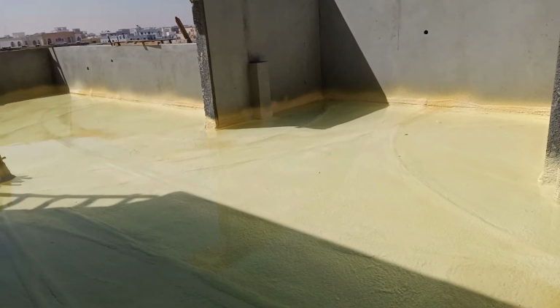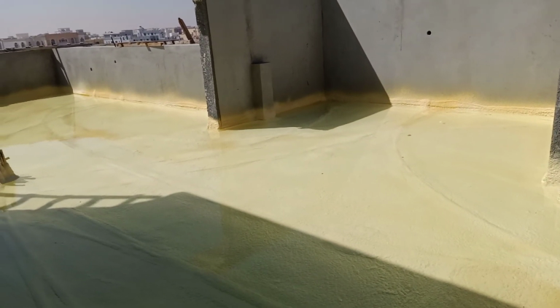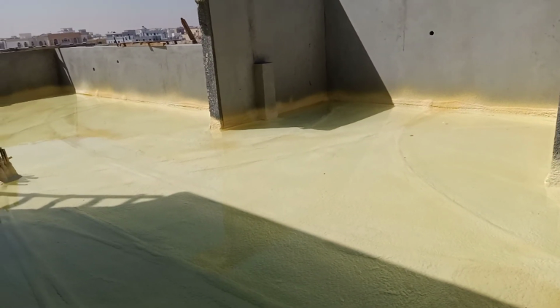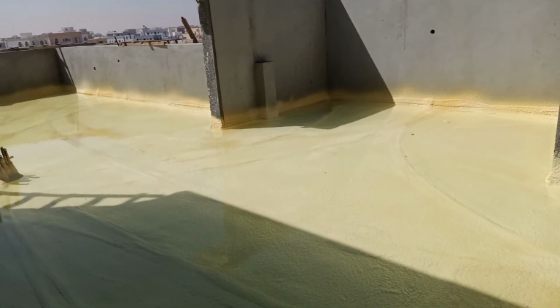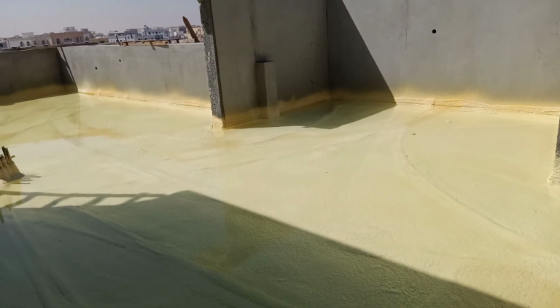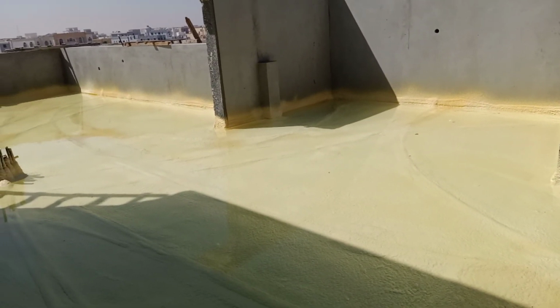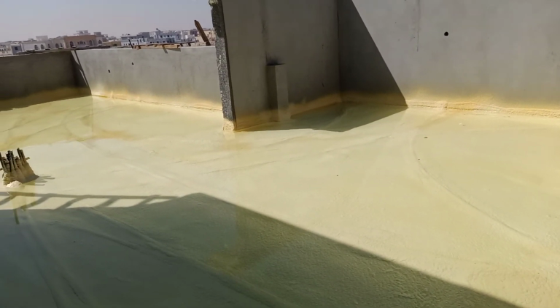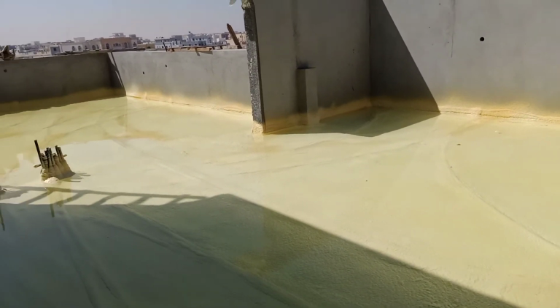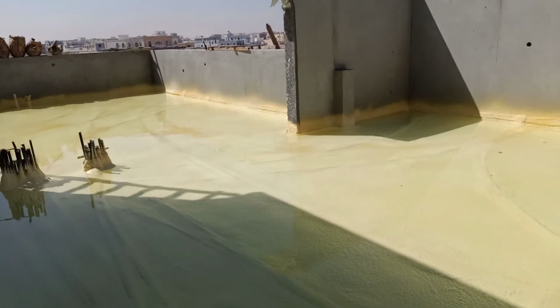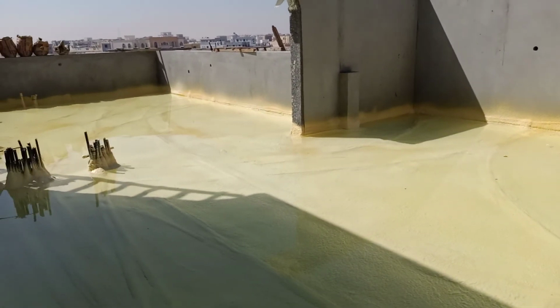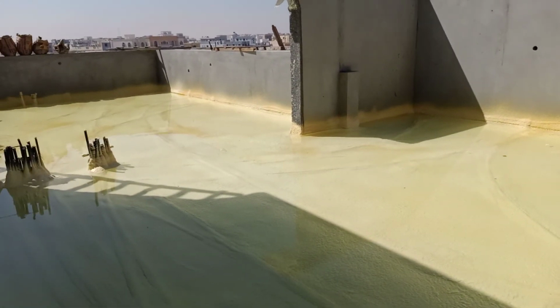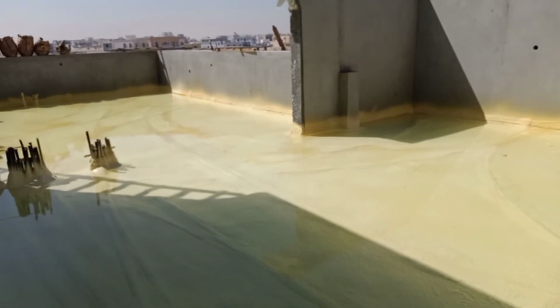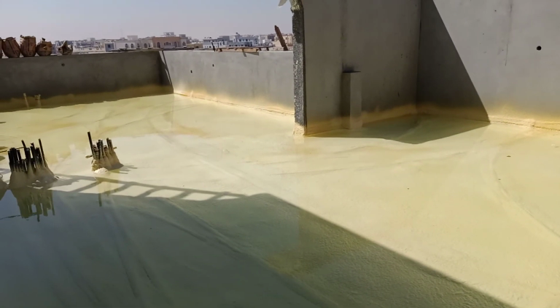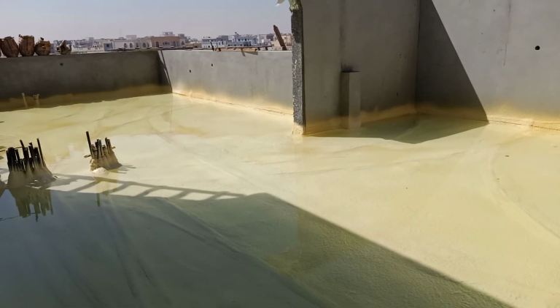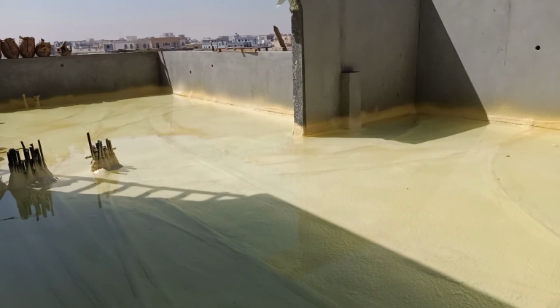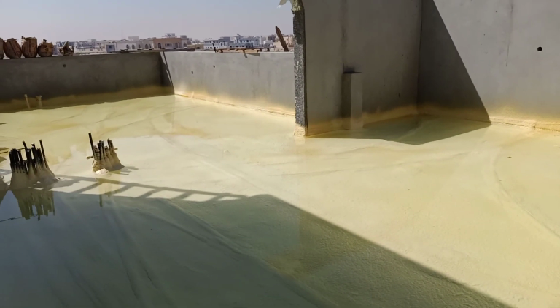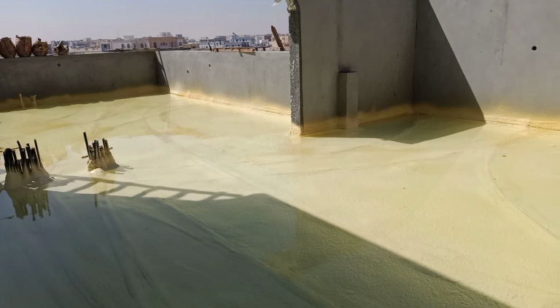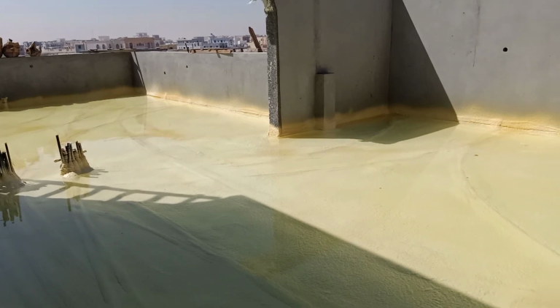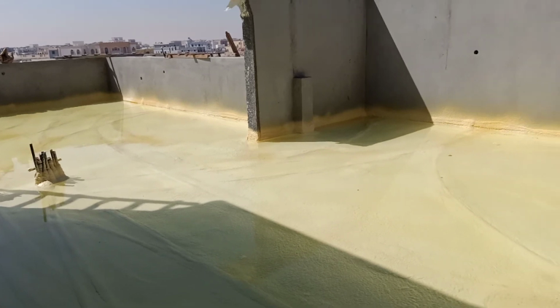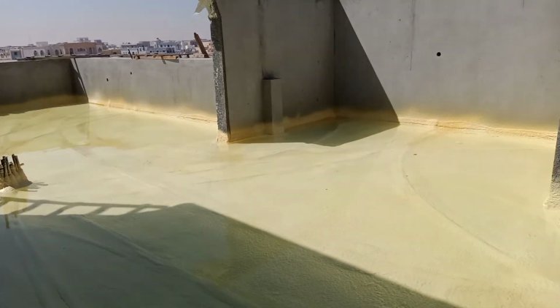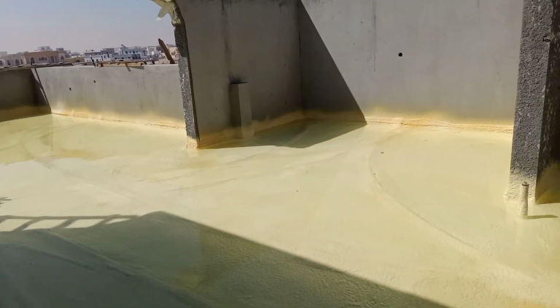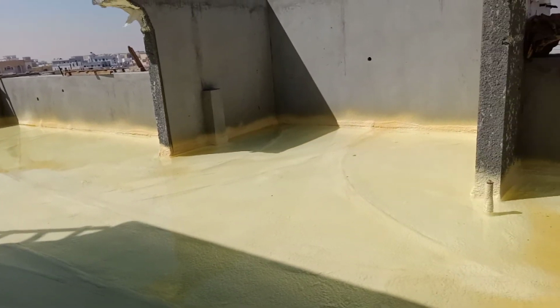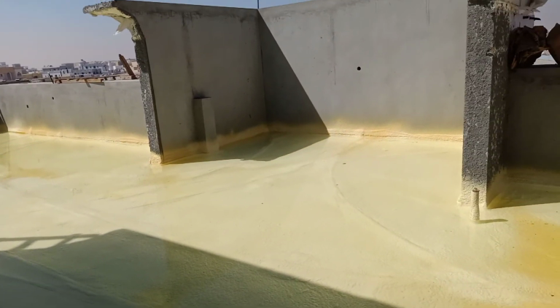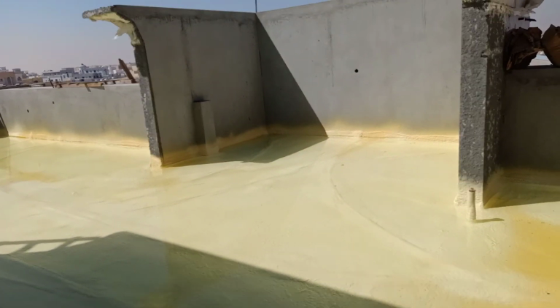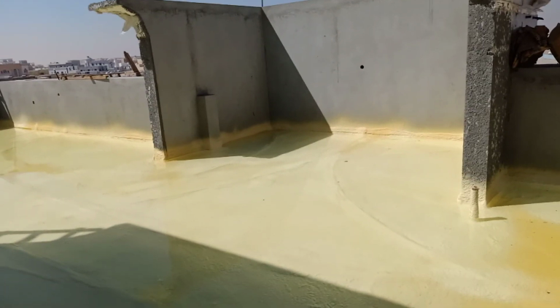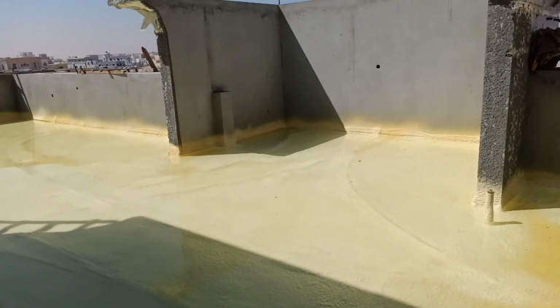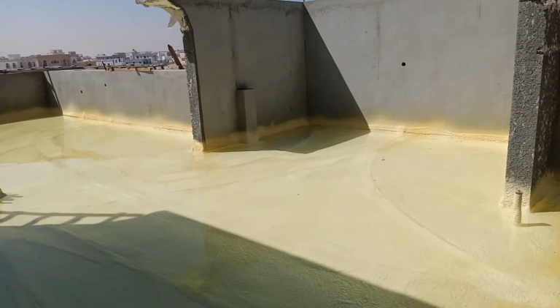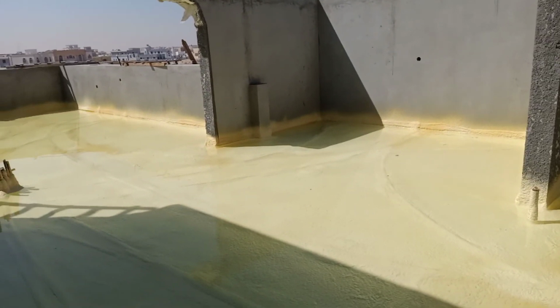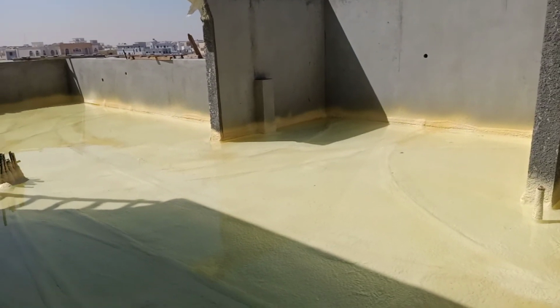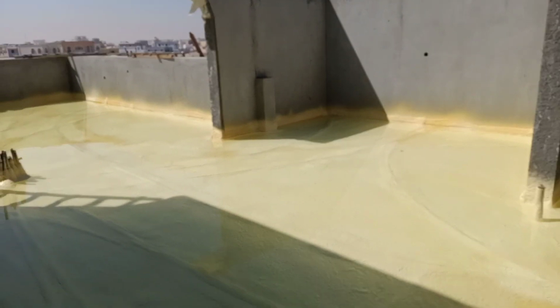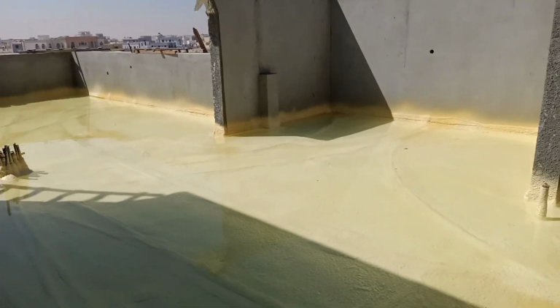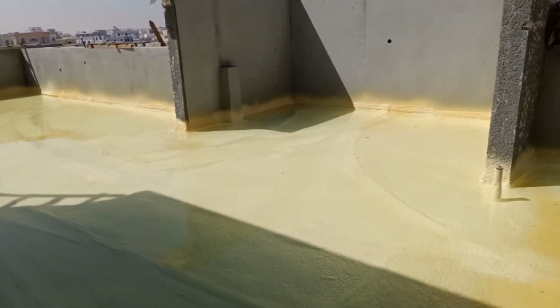There are two types of waterproofing: membrane waterproofing and combo waterproofing. This type of waterproofing is used in the Gulf countries.